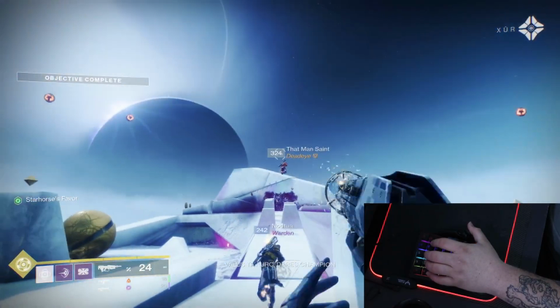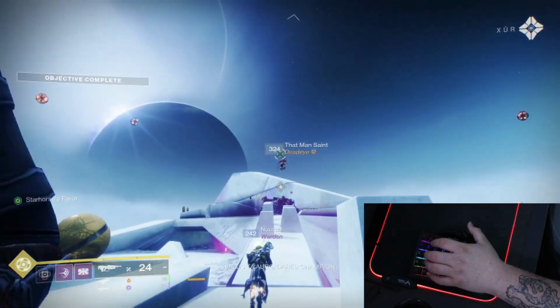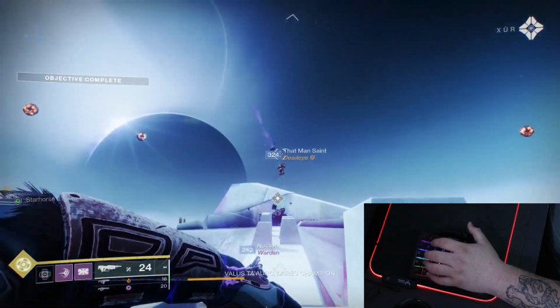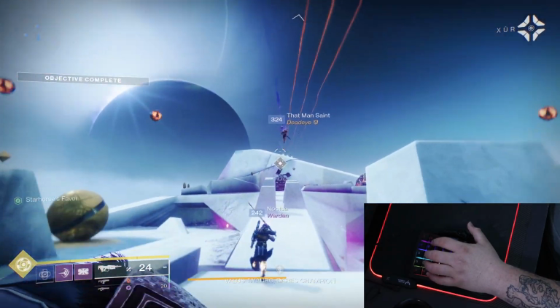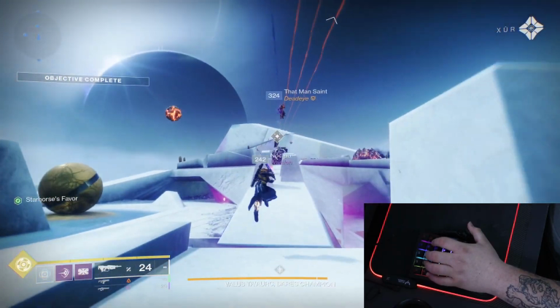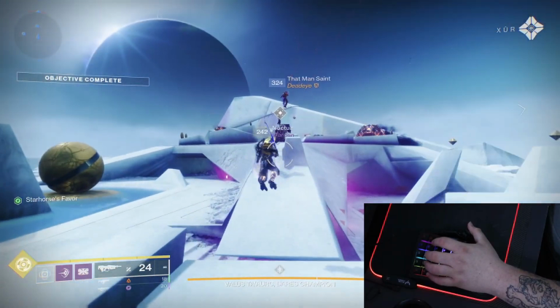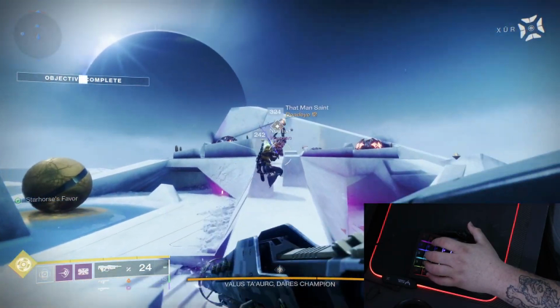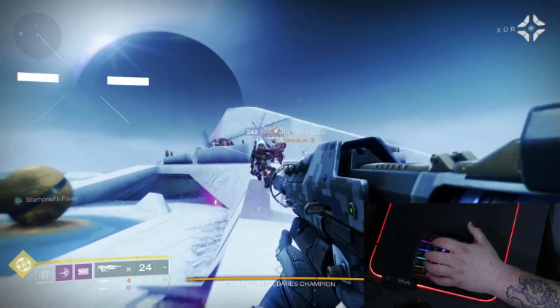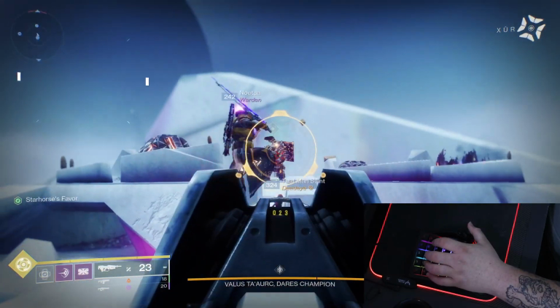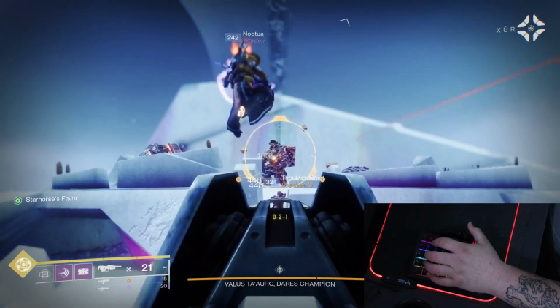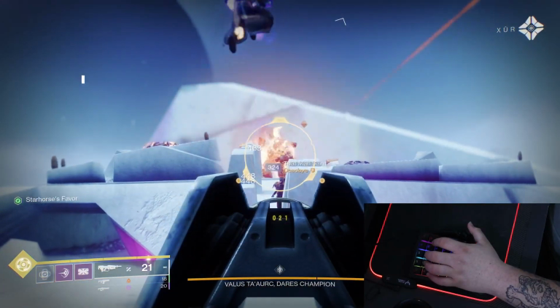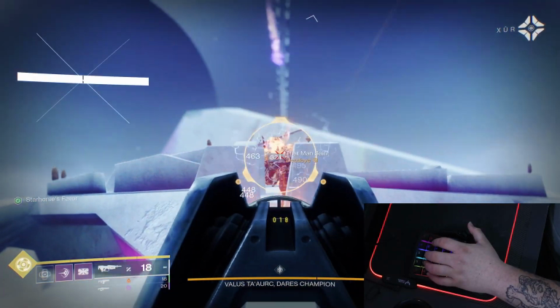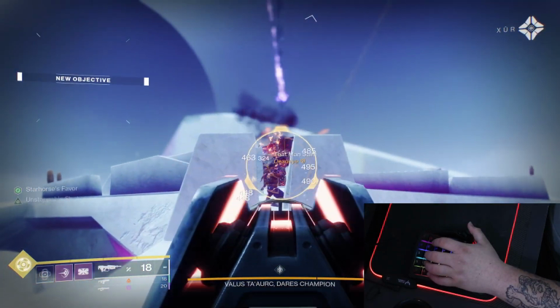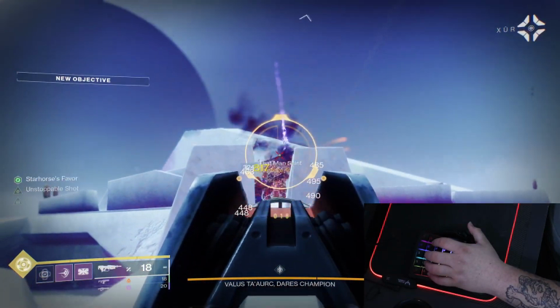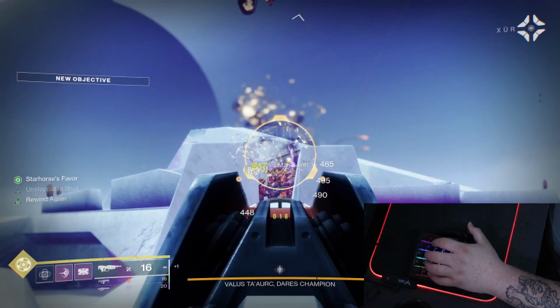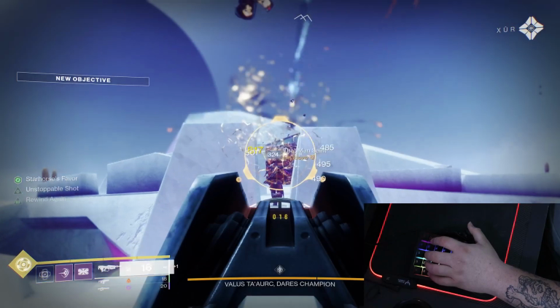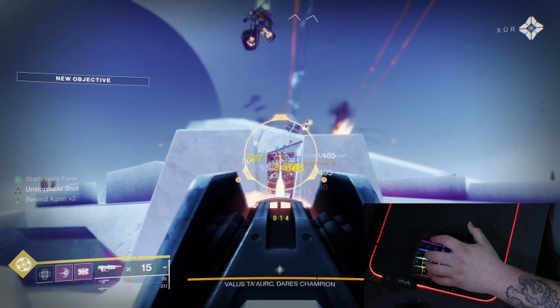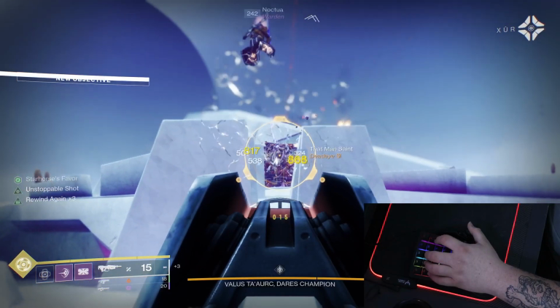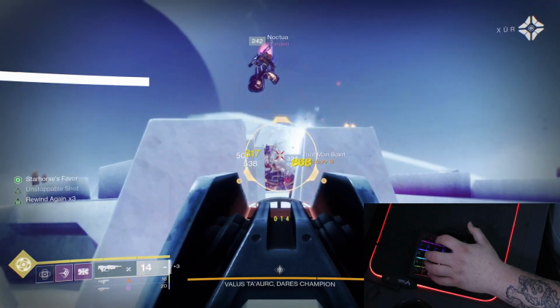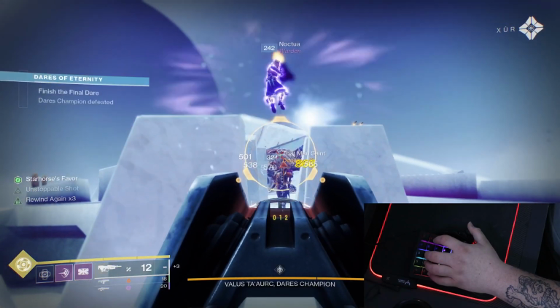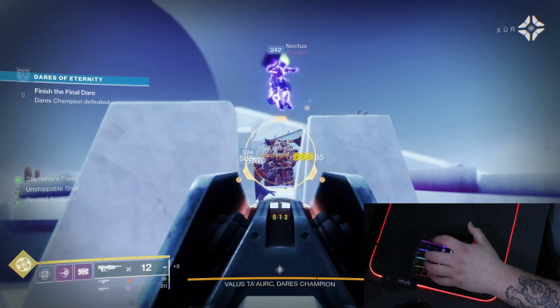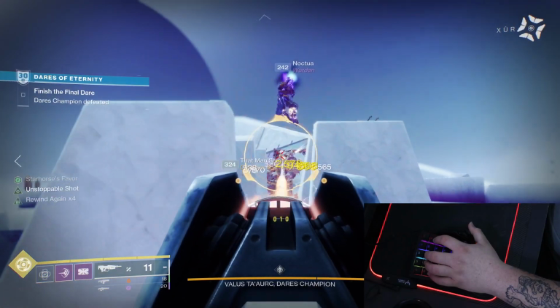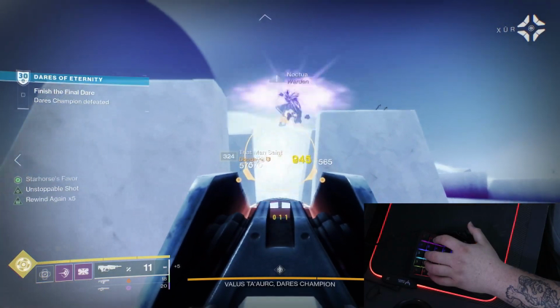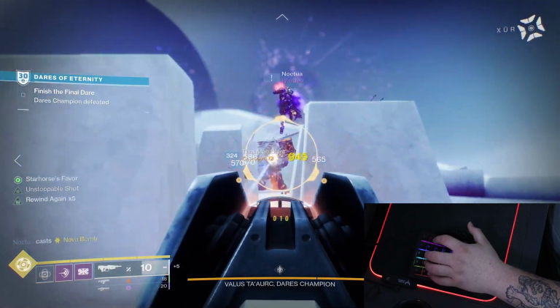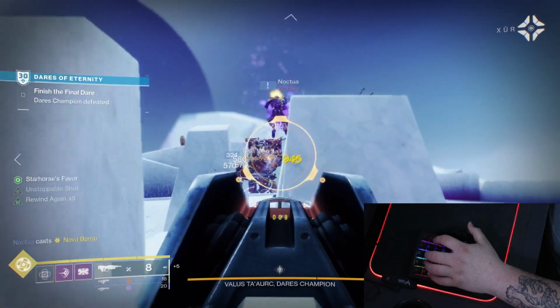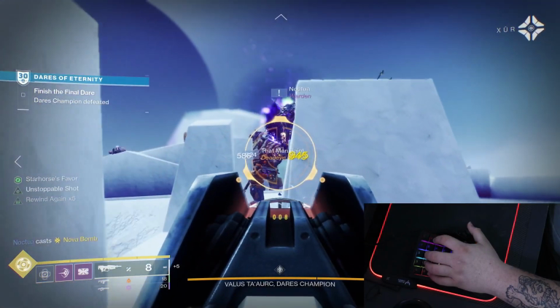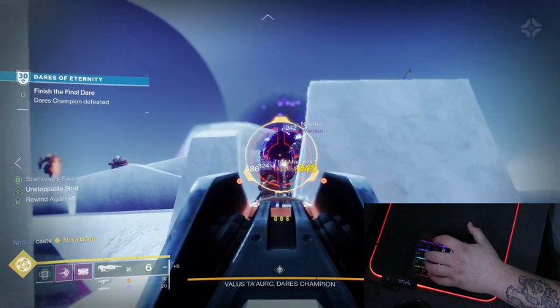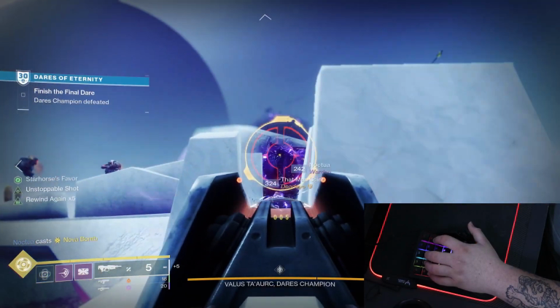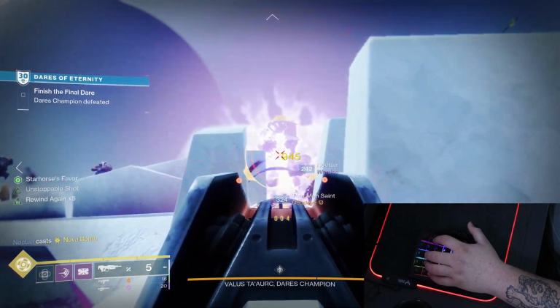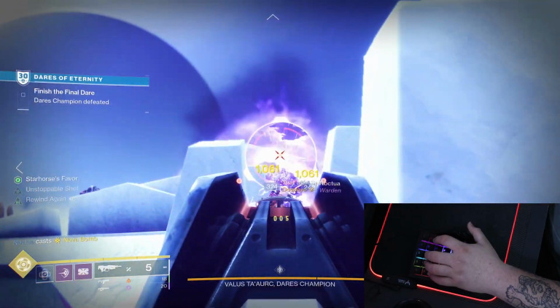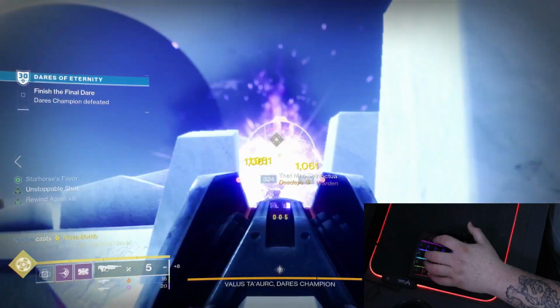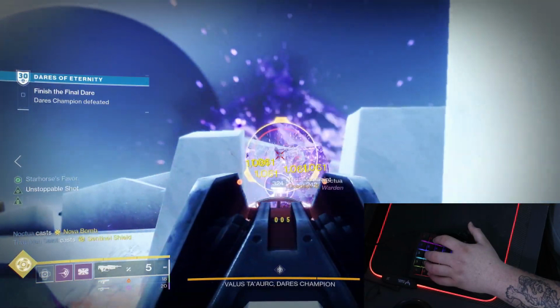Because of this struggle, I wasn't able to aim properly and focus on hitting my target, because I was worried about how I was gonna move.